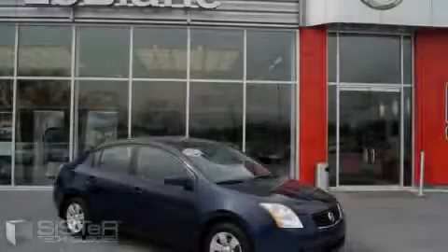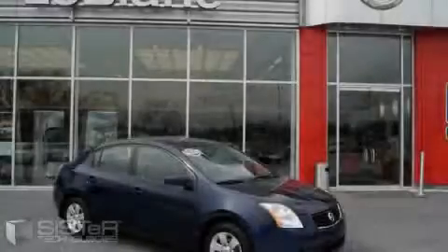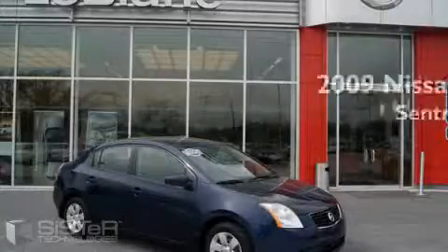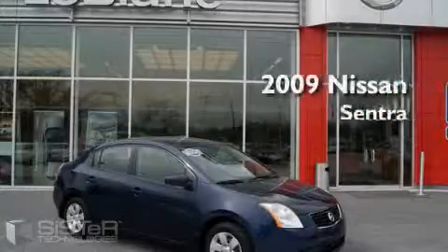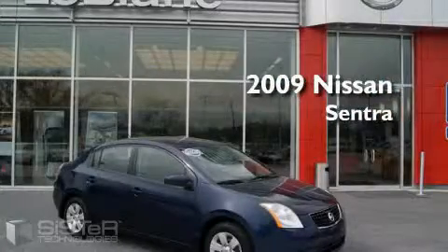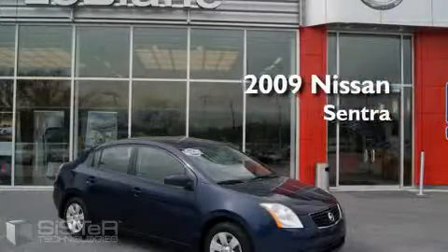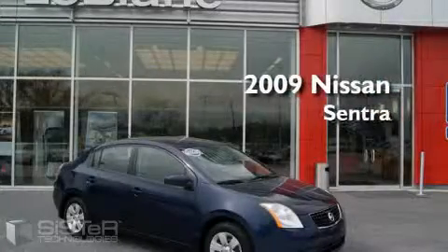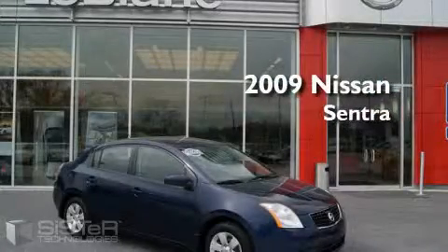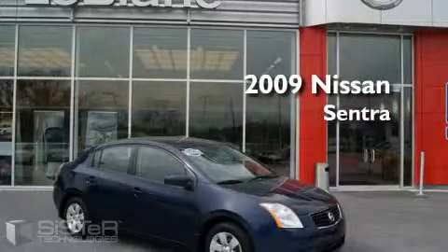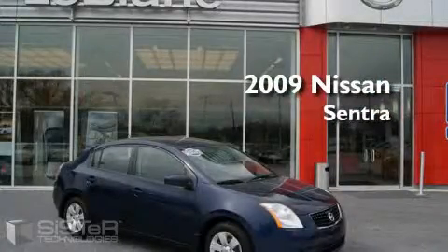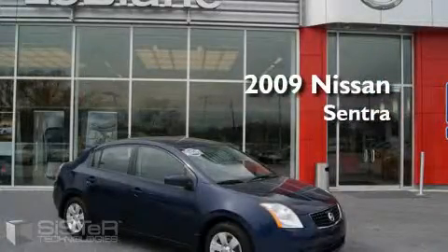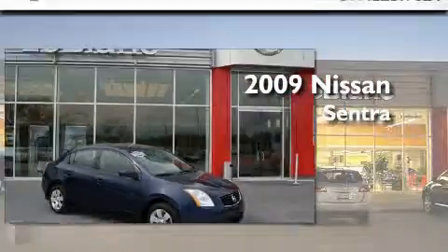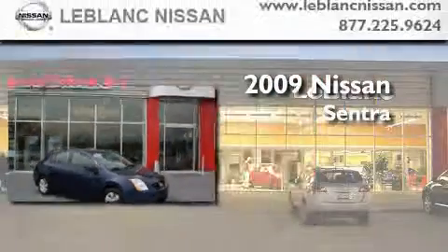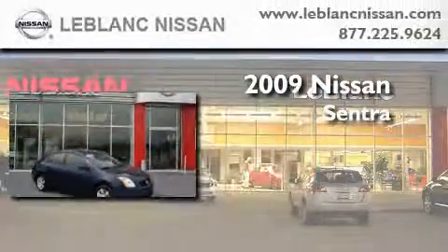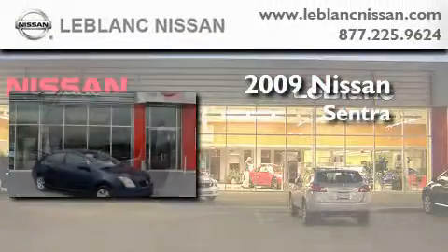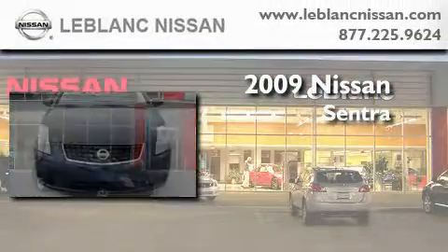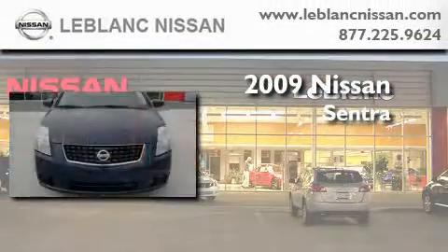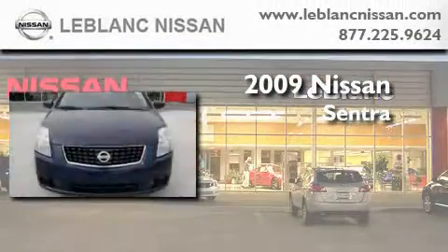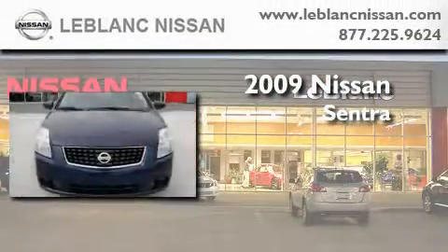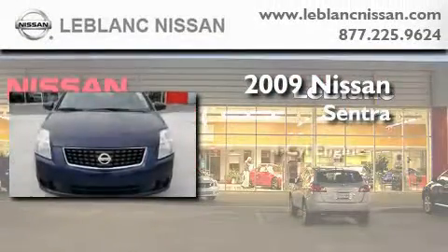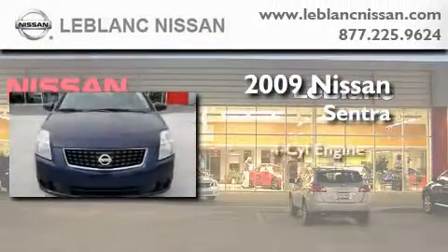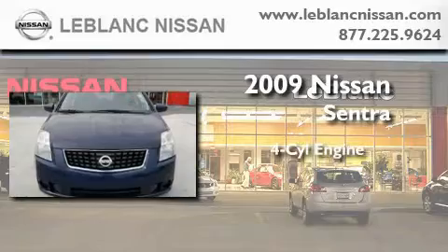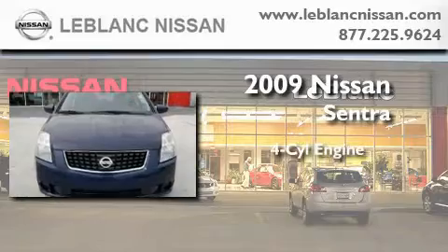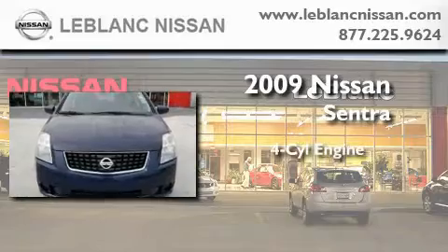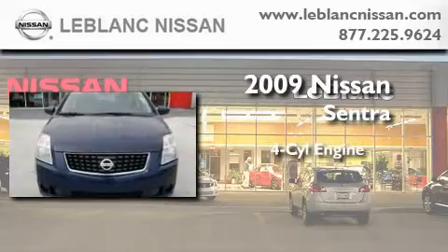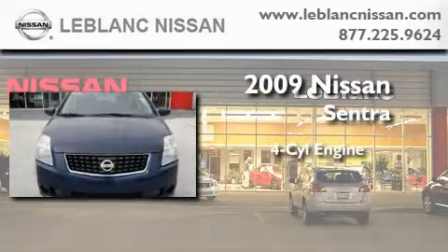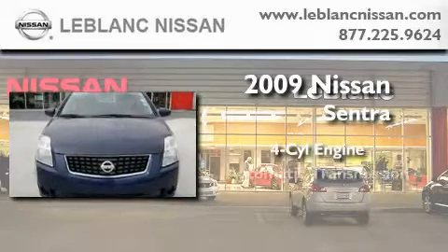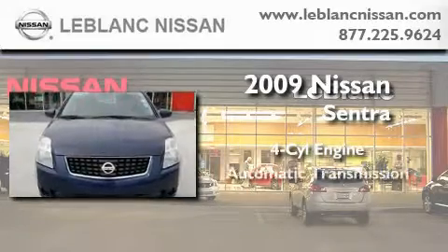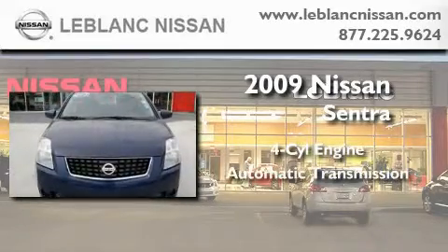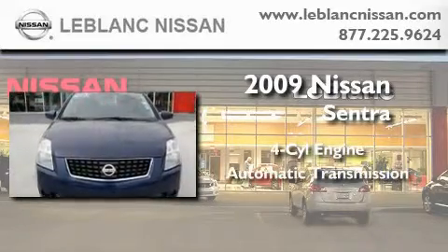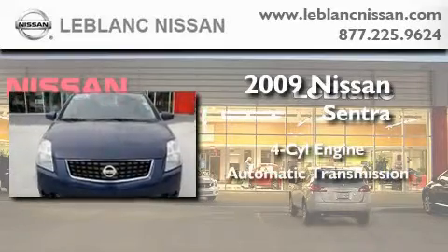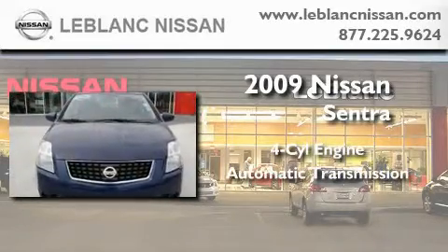This is a 2009 Nissan Sentra. It has a four-cylinder engine and an automatic transmission.